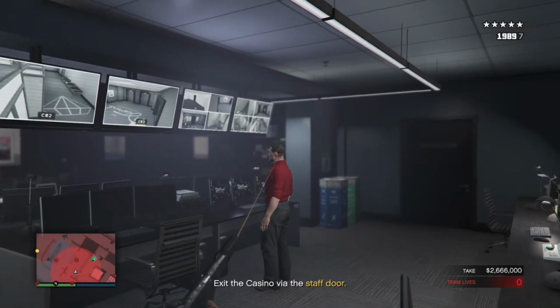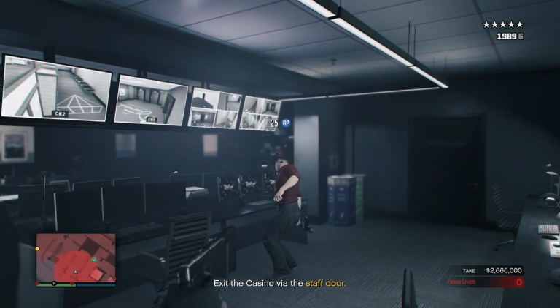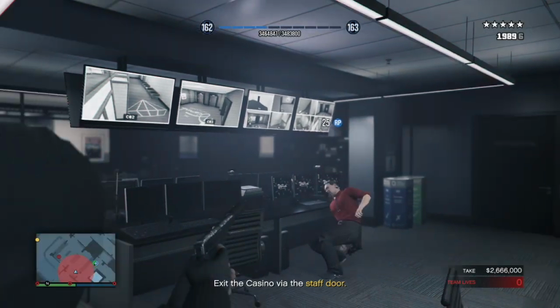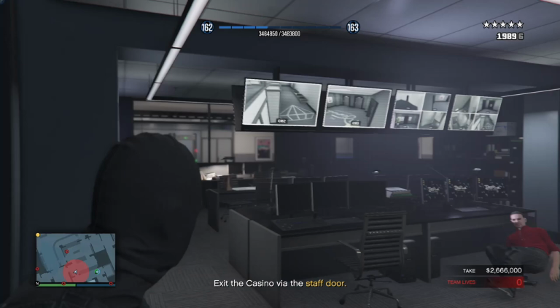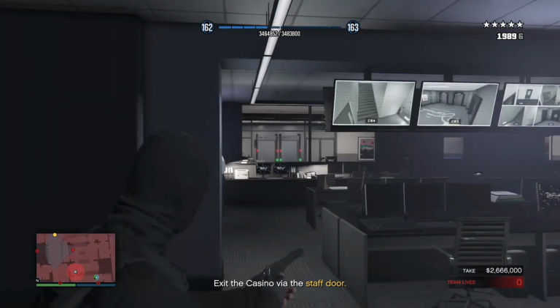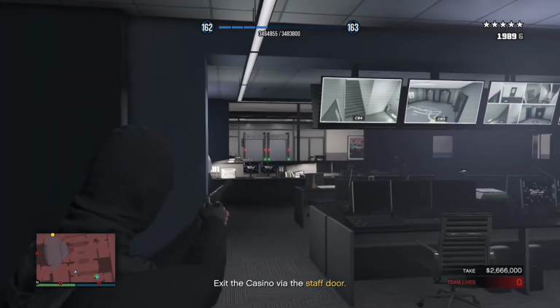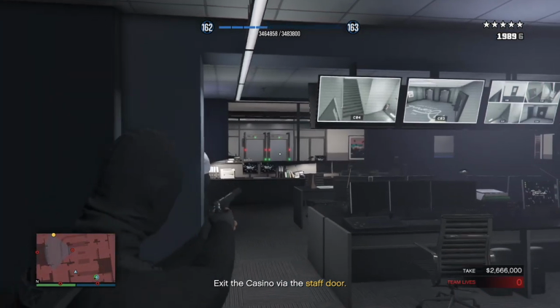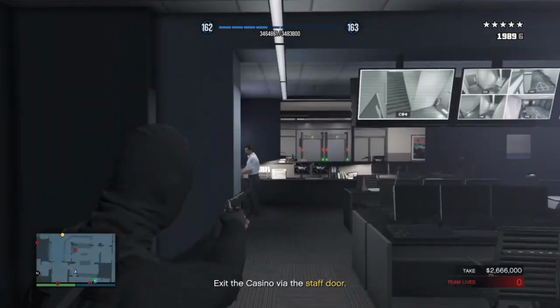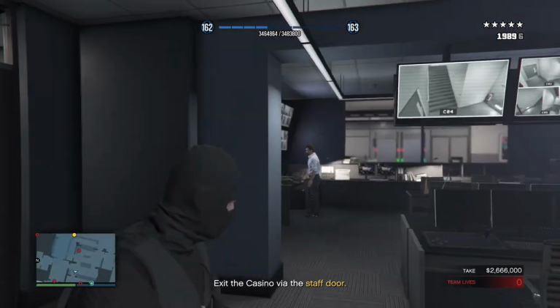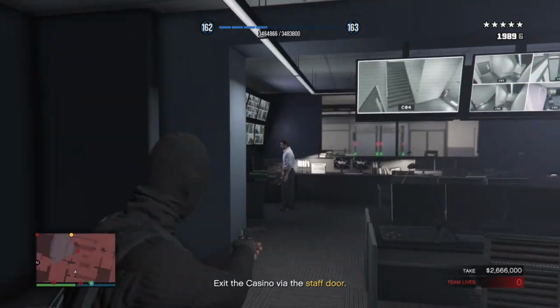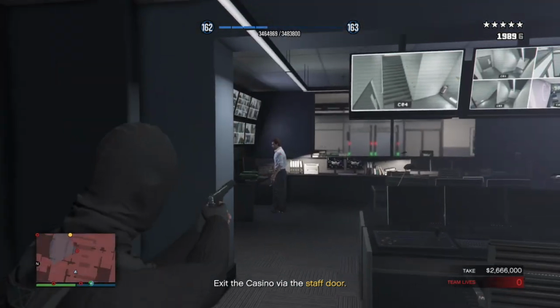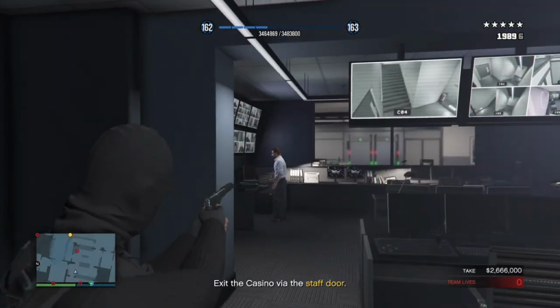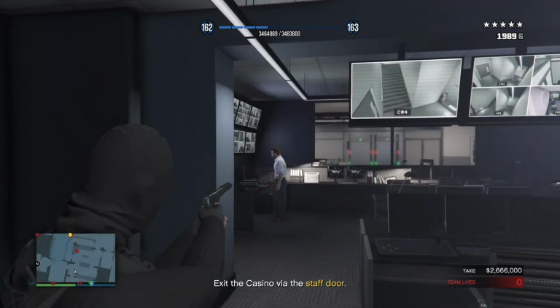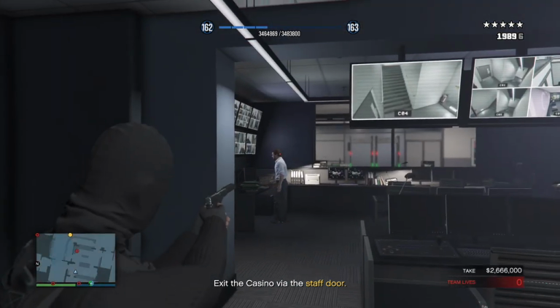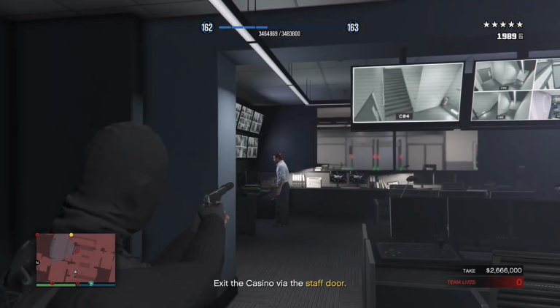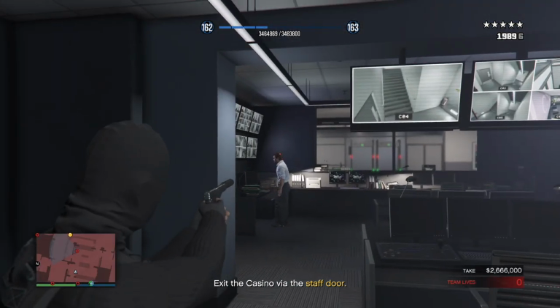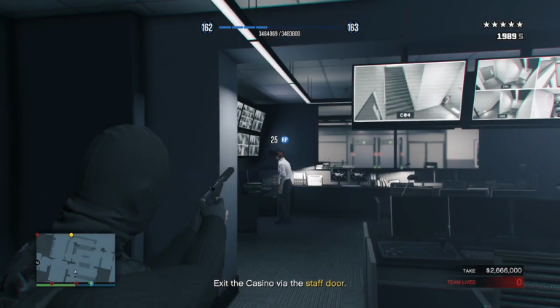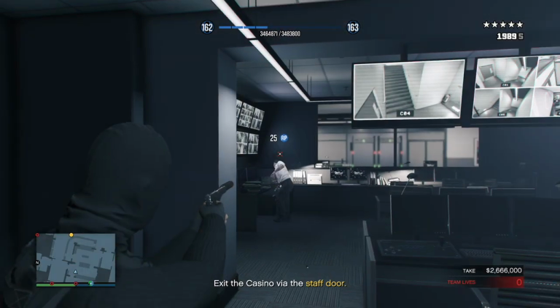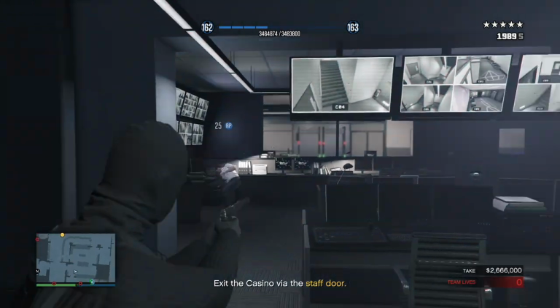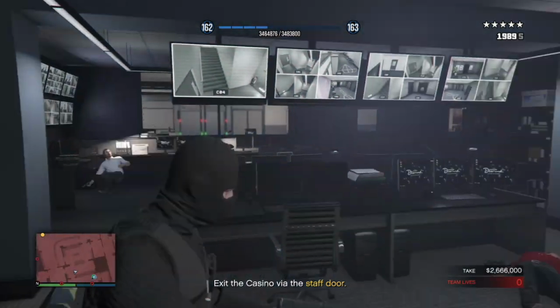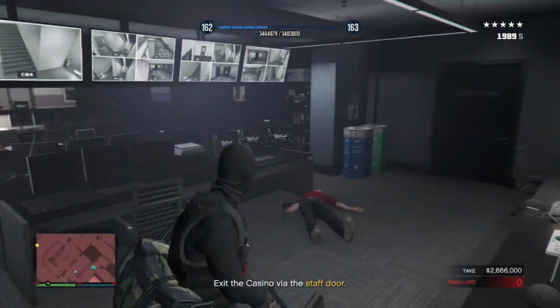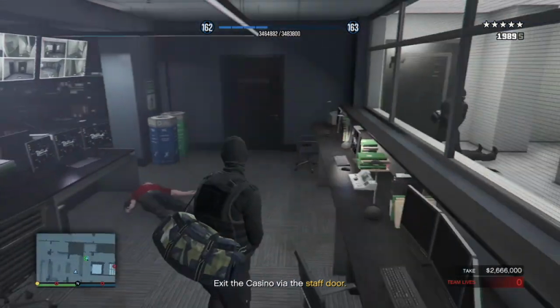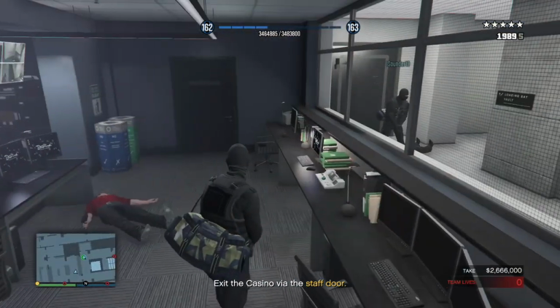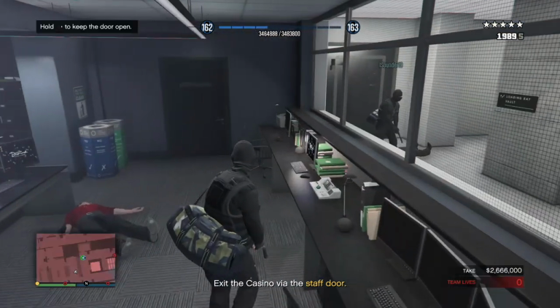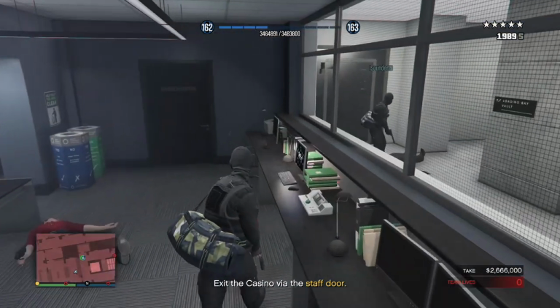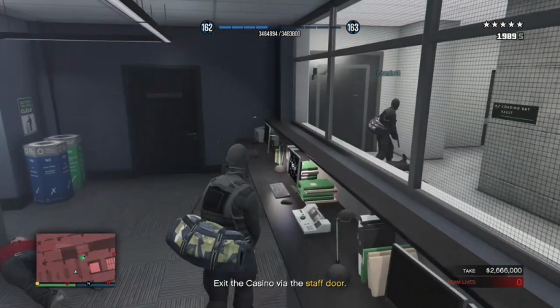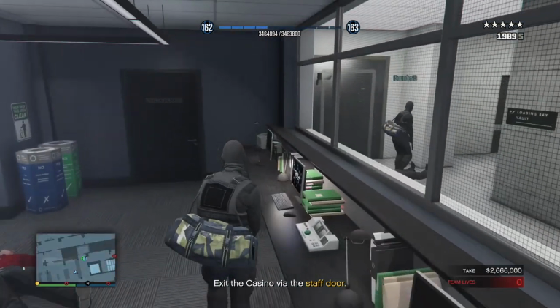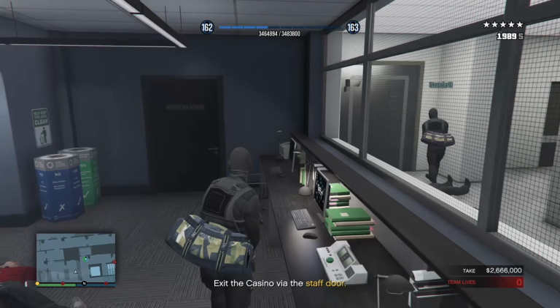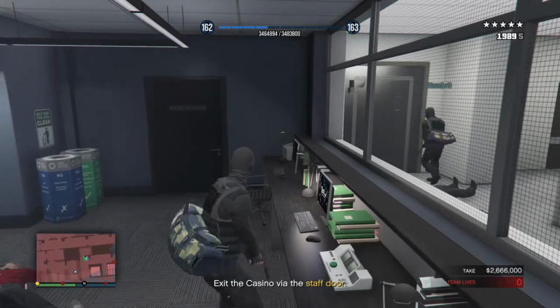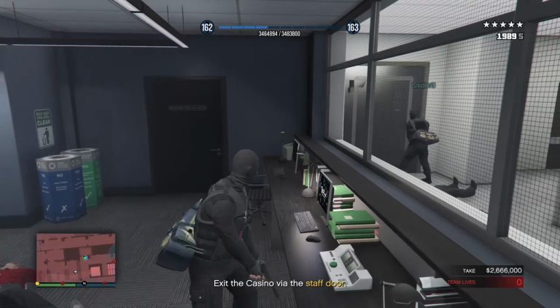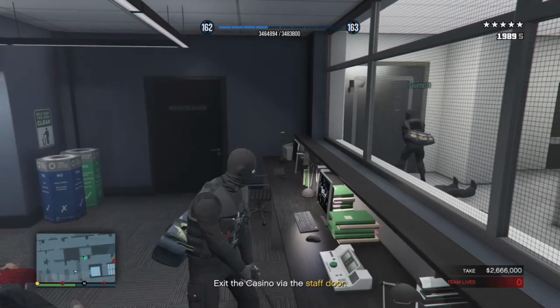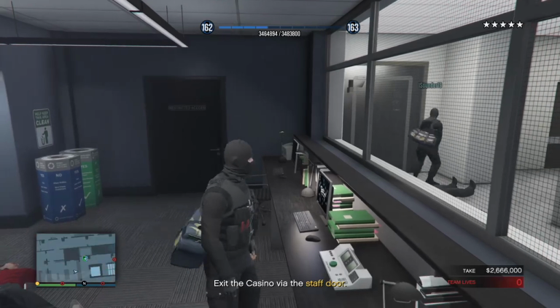Once you're on the first floor, go back into the control room and take out the guards in there. Then open up the mini vault for a second time since it usually refills.